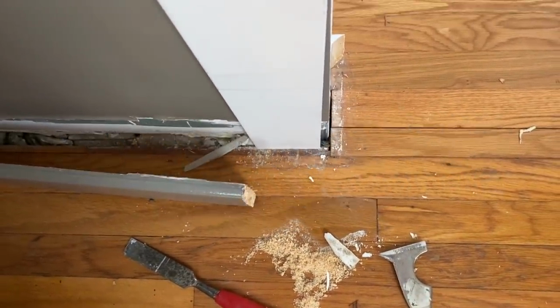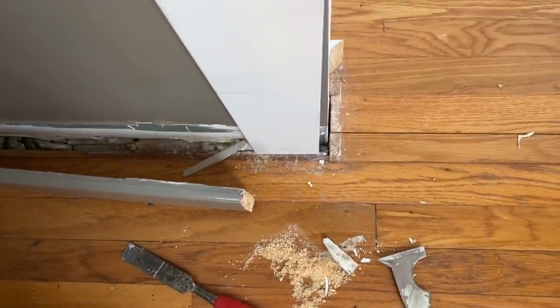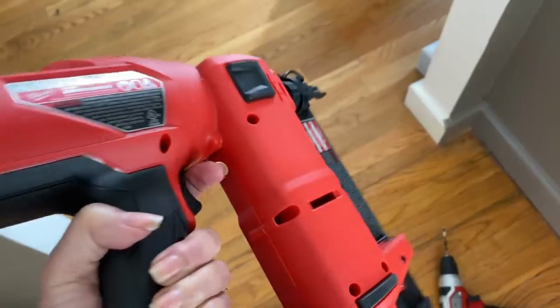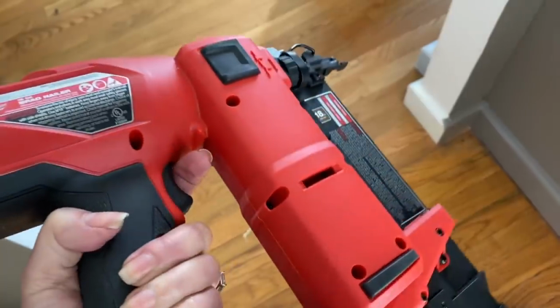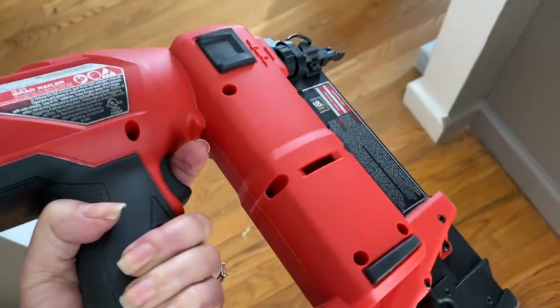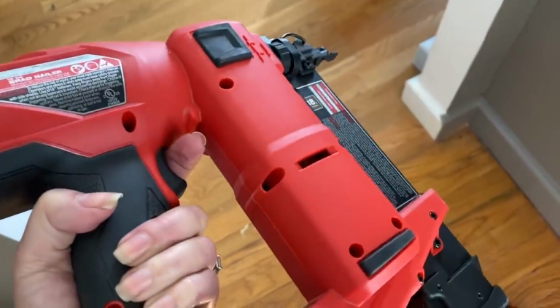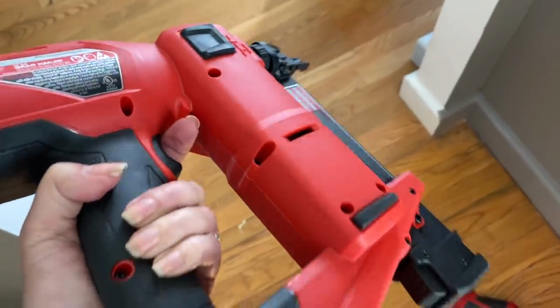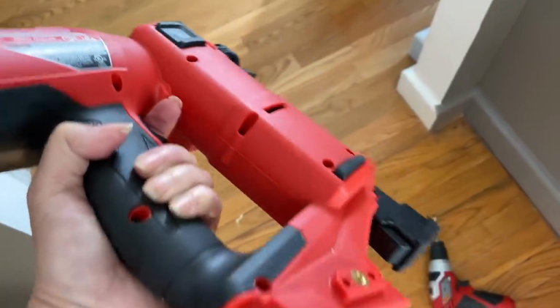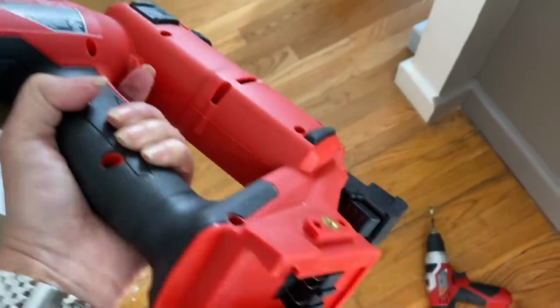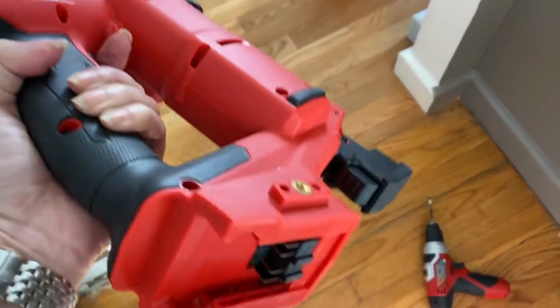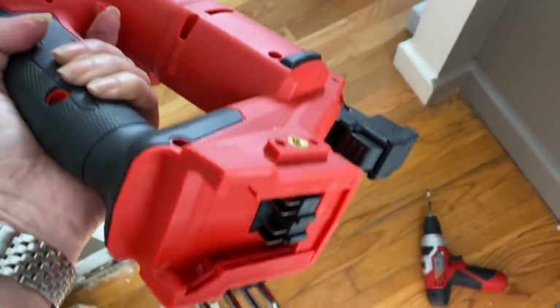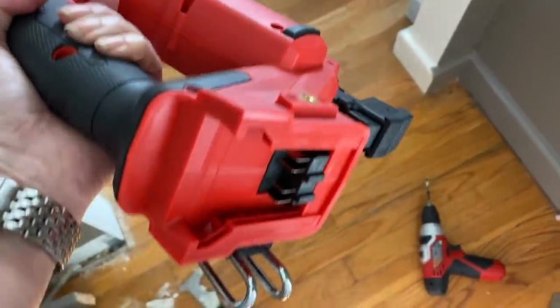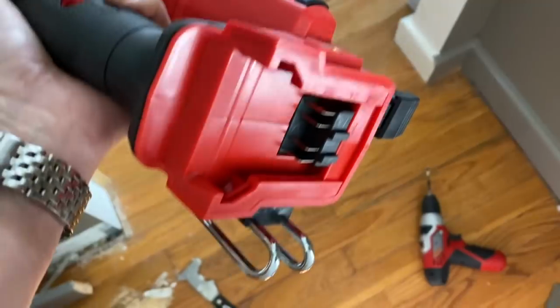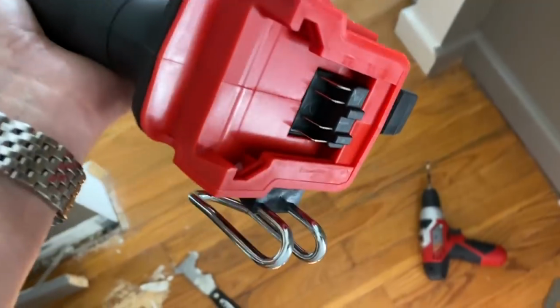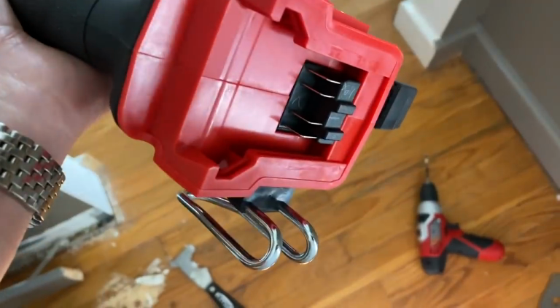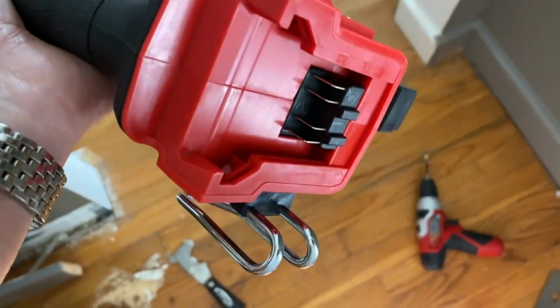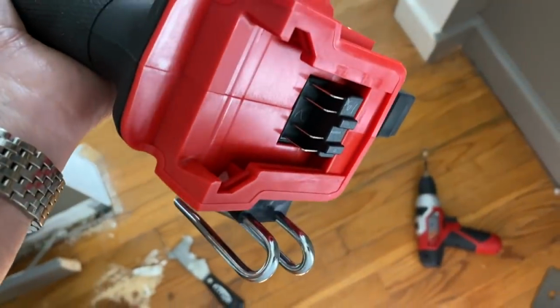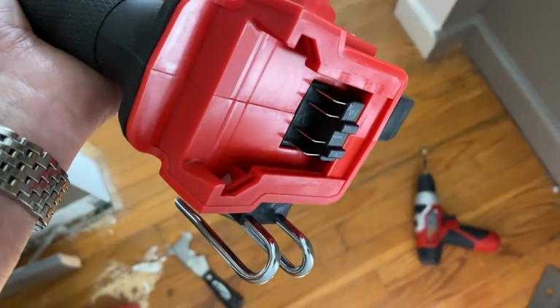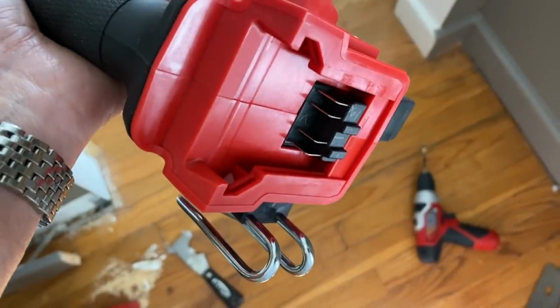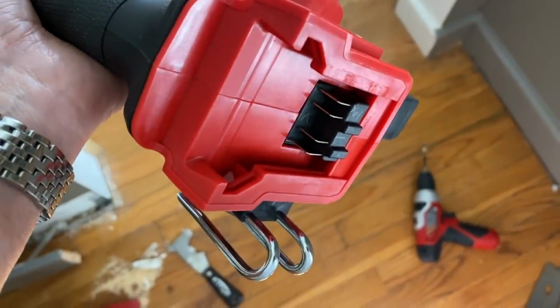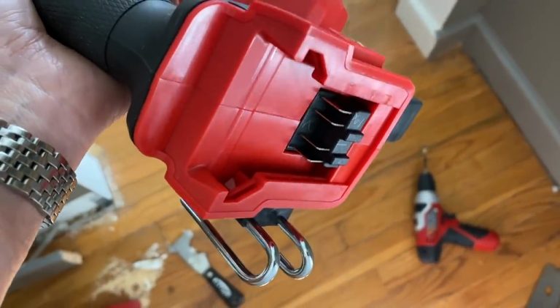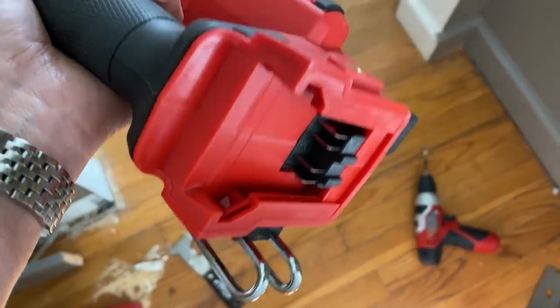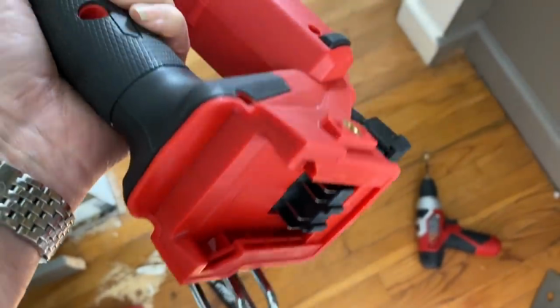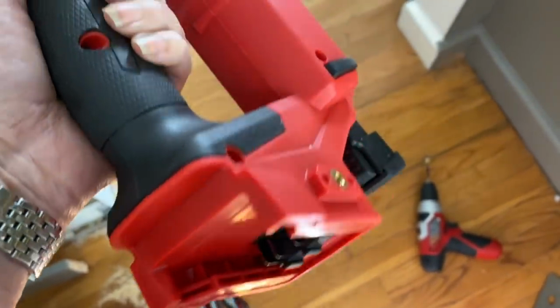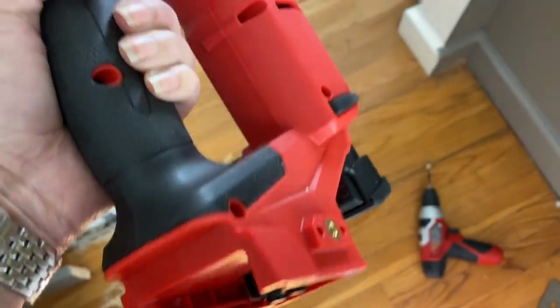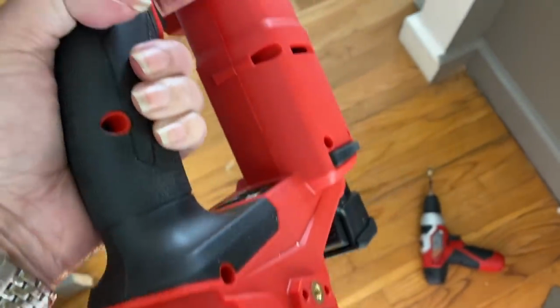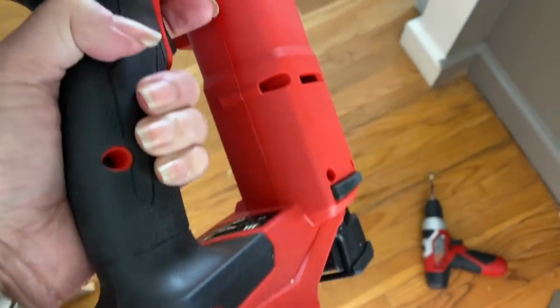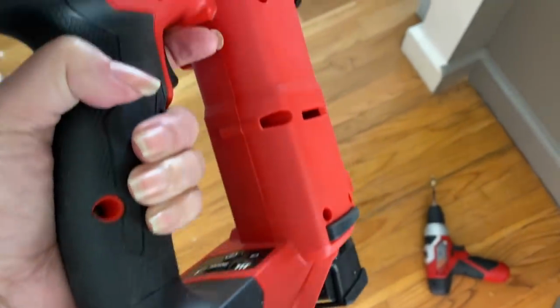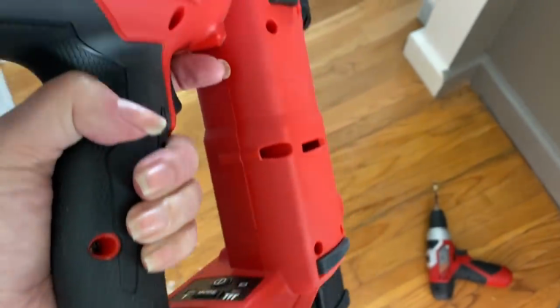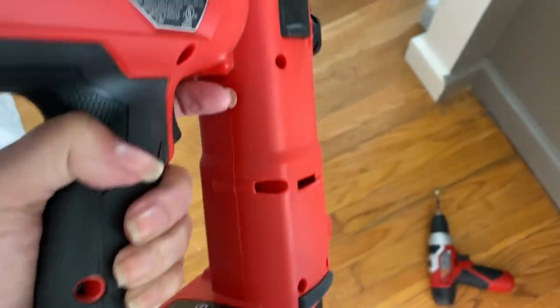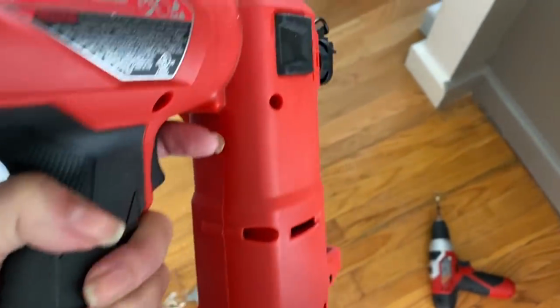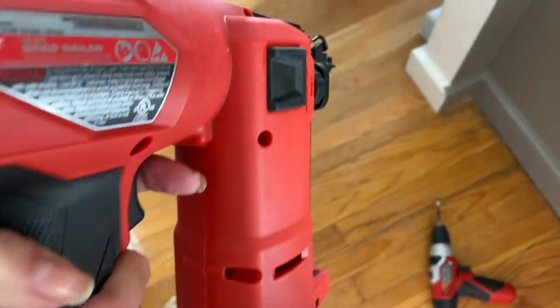And when your nail gun doesn't work, make sure the battery's in it. That's very, very important.